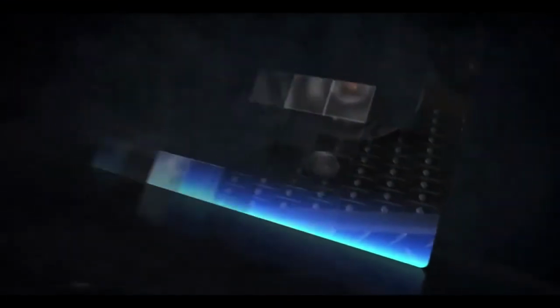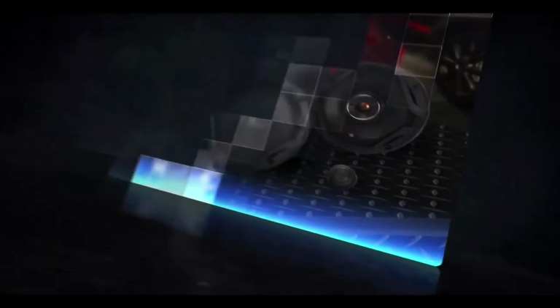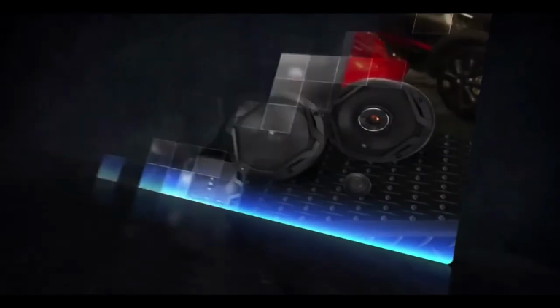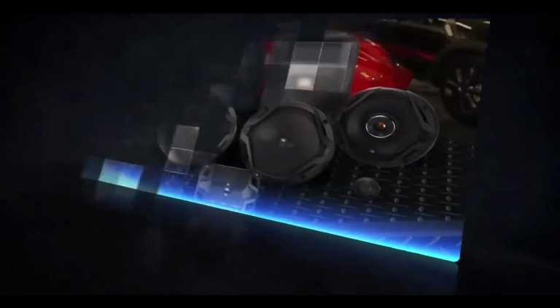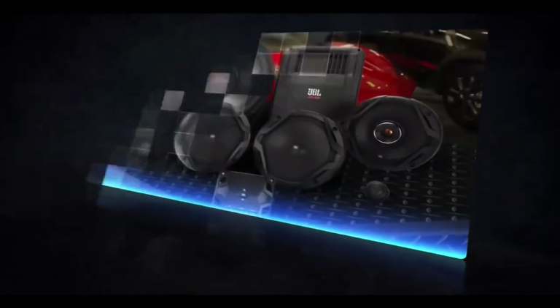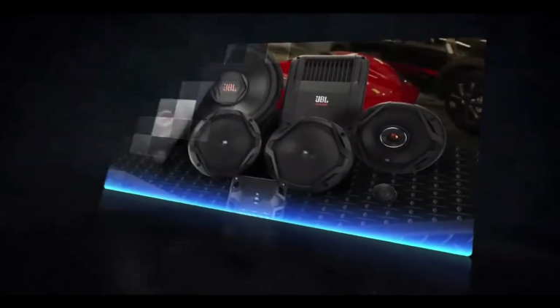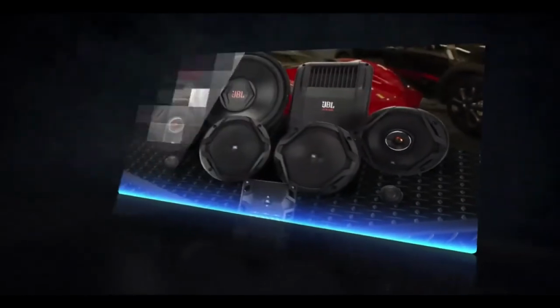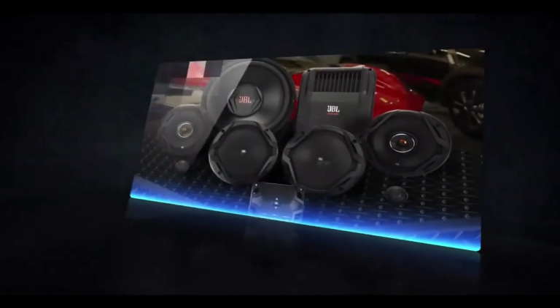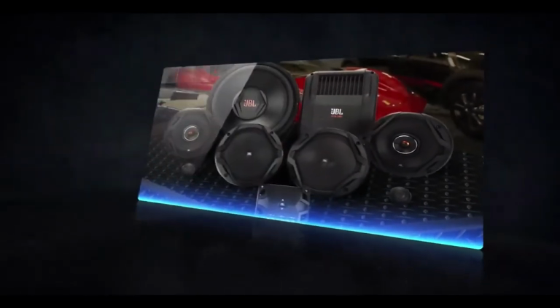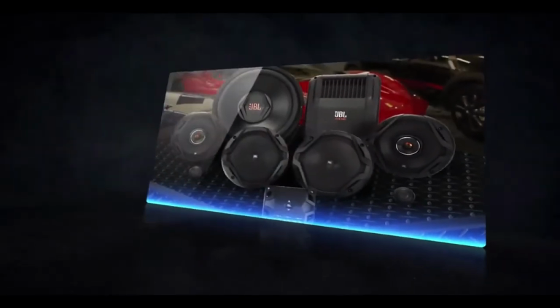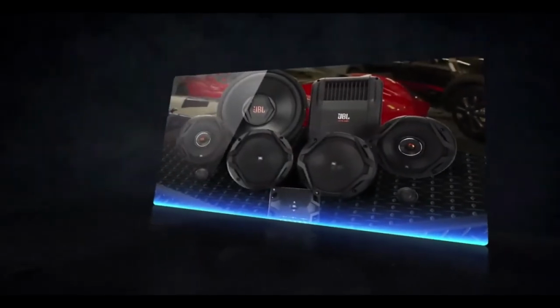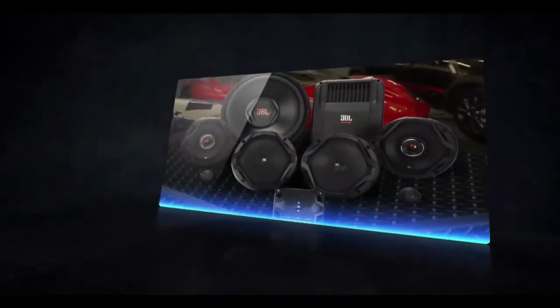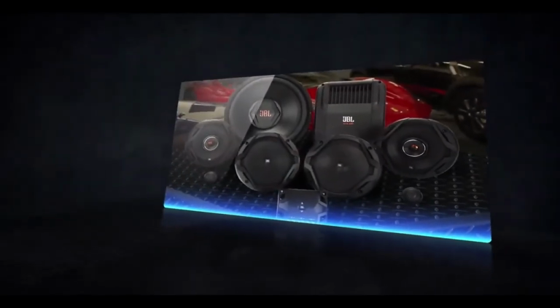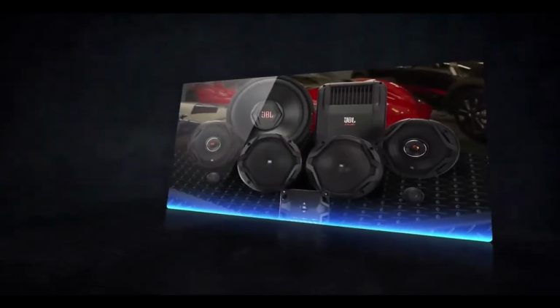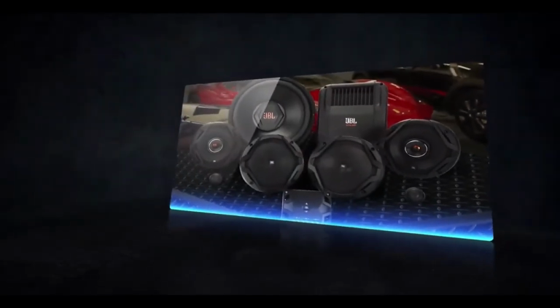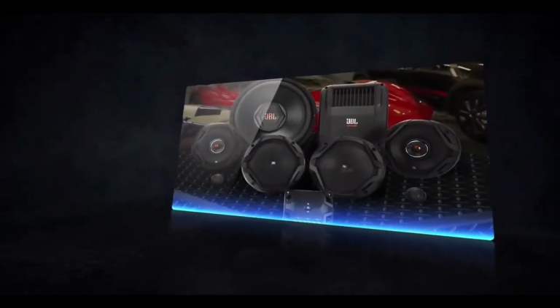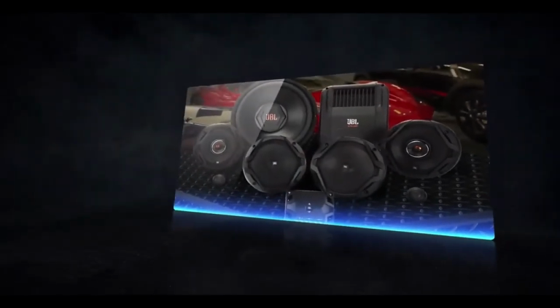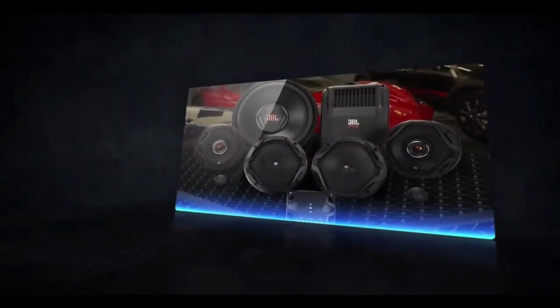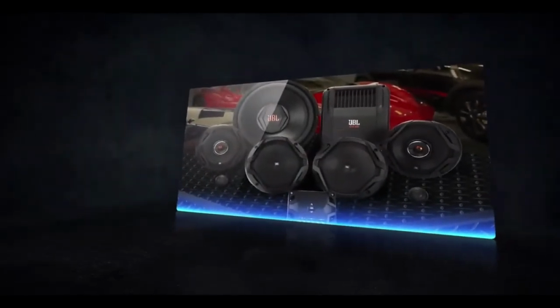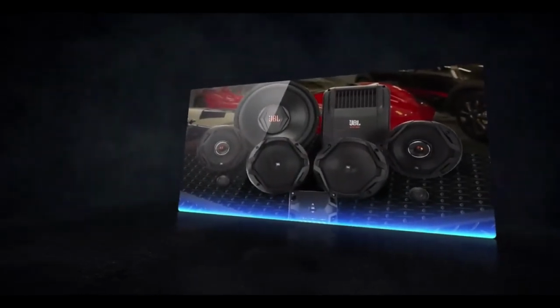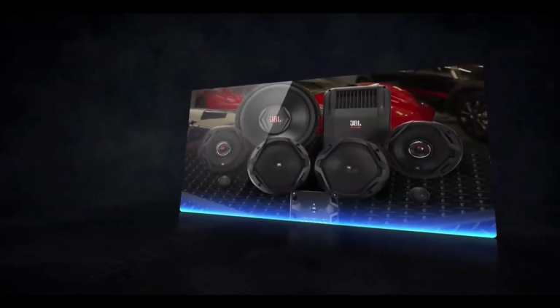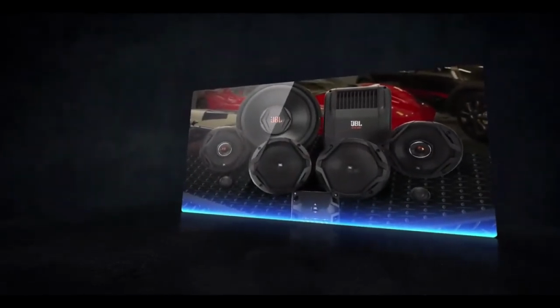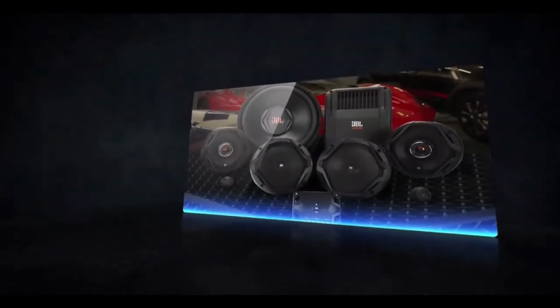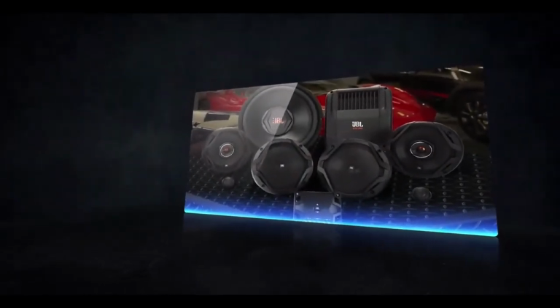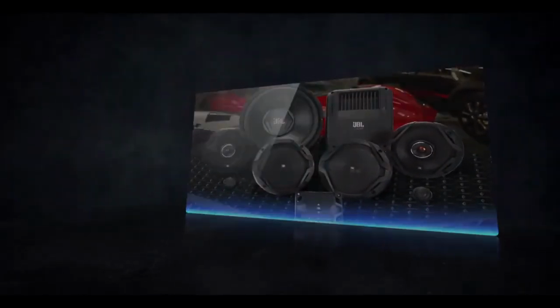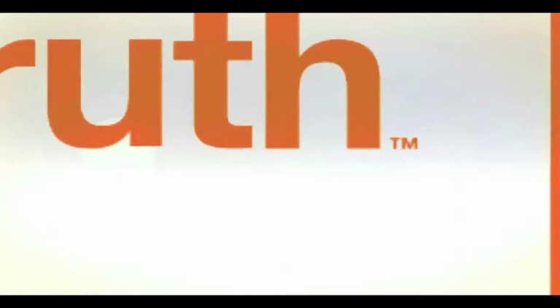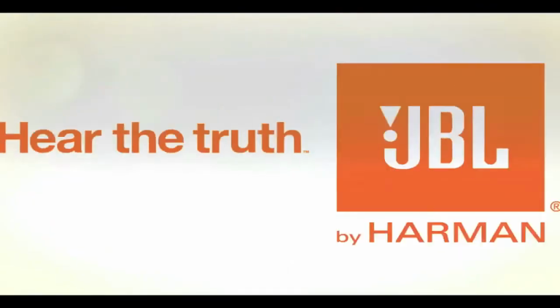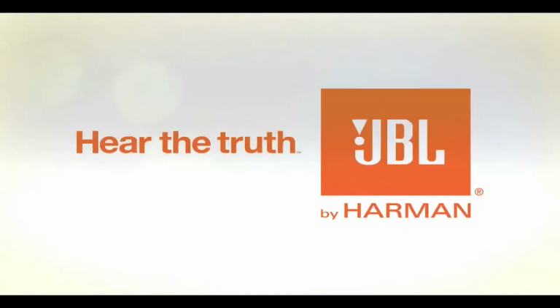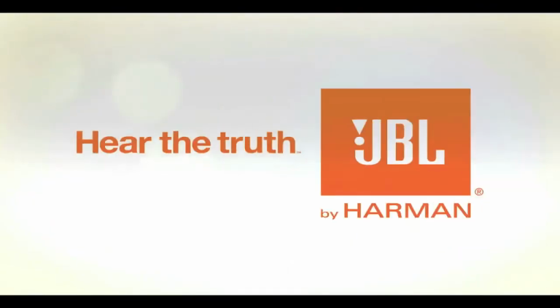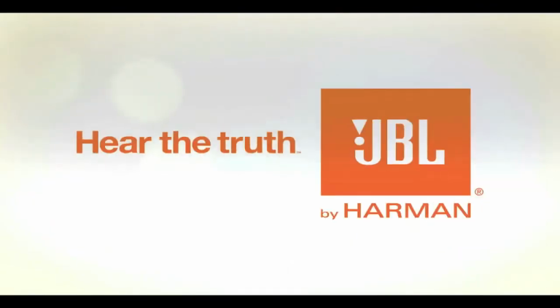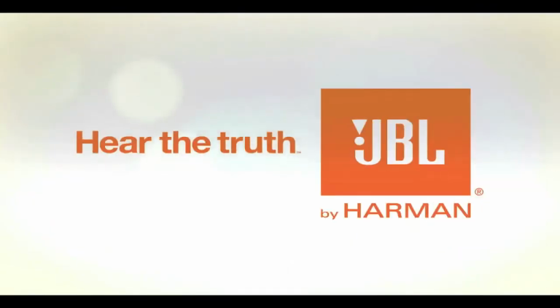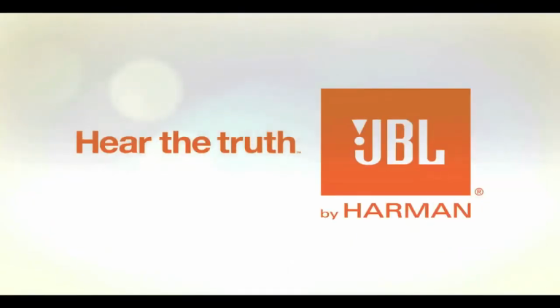Thanks for taking time to spend with us checking out the exciting new GX Speaker Series from JBL.